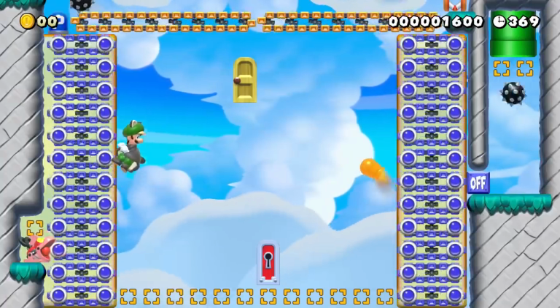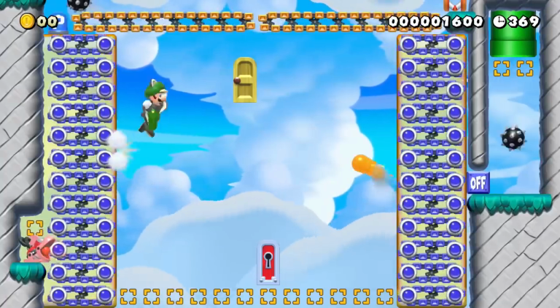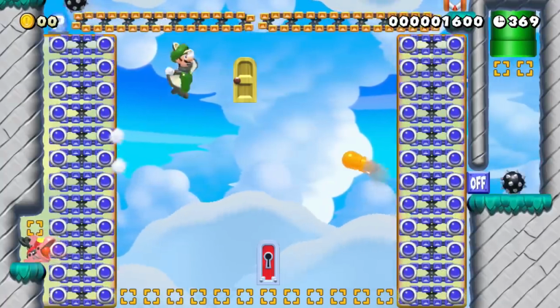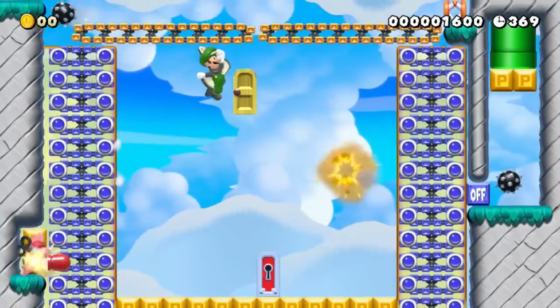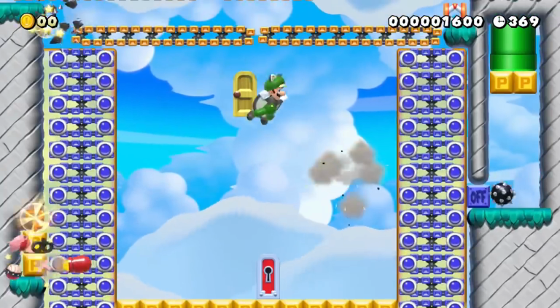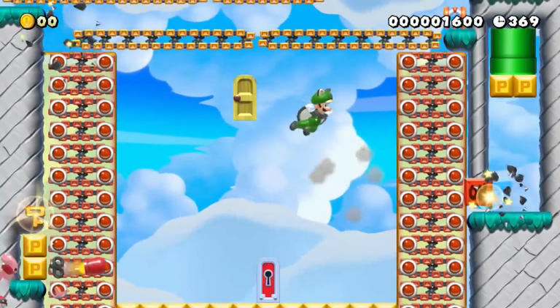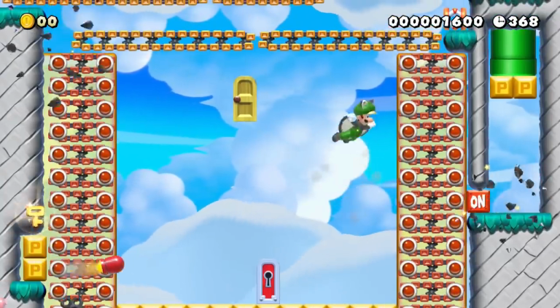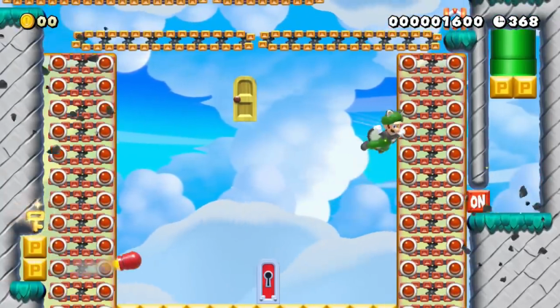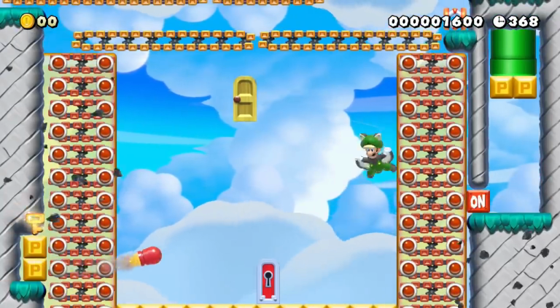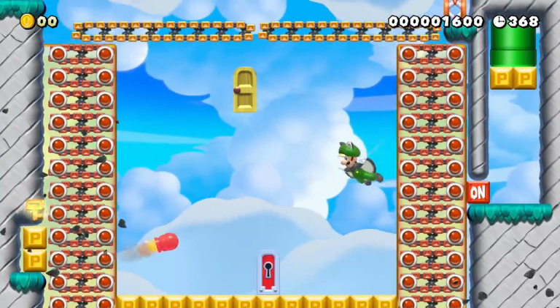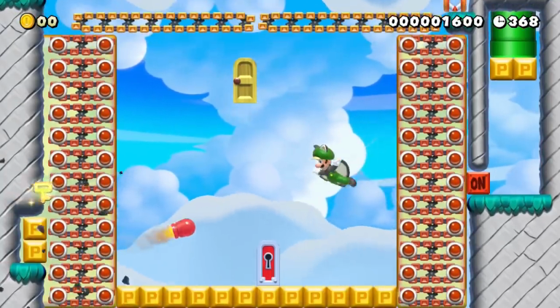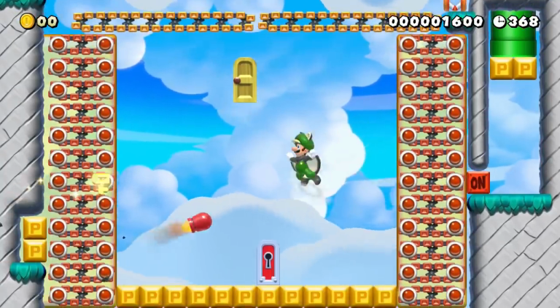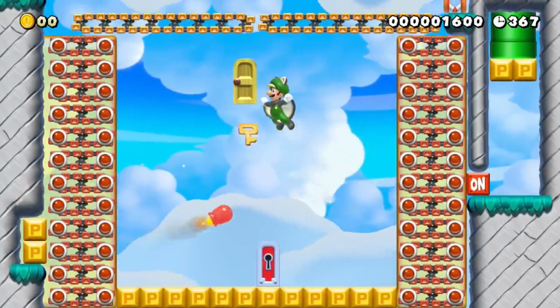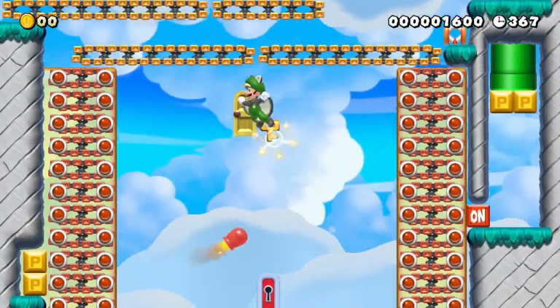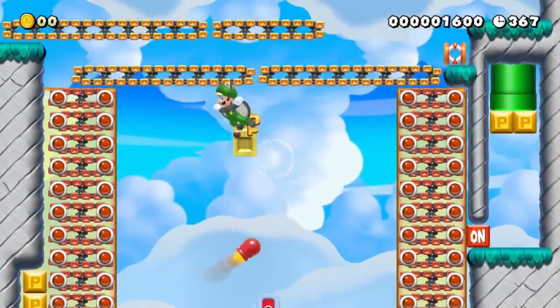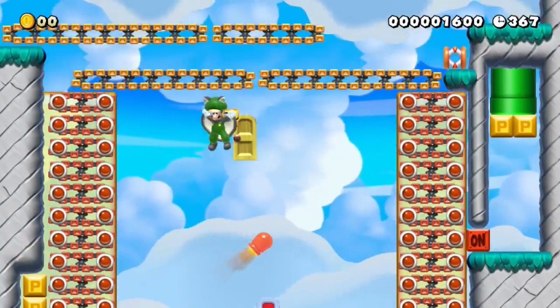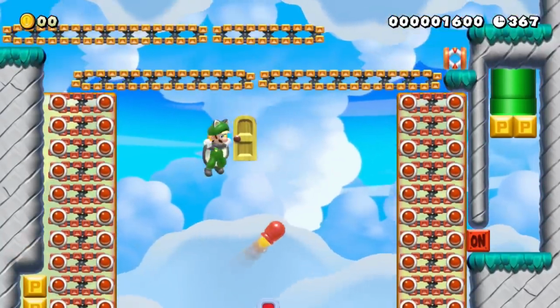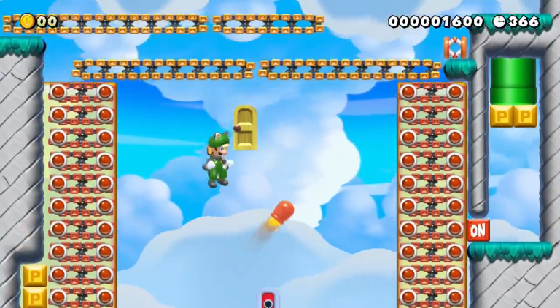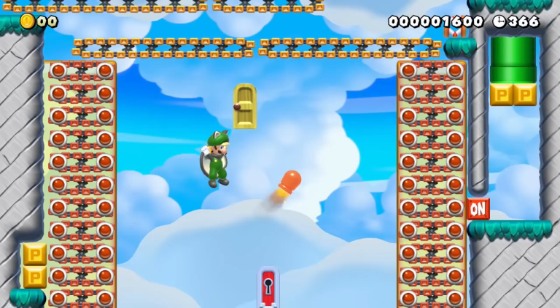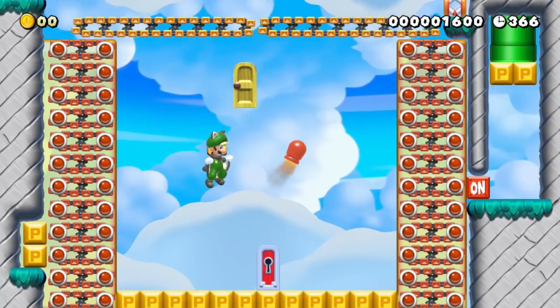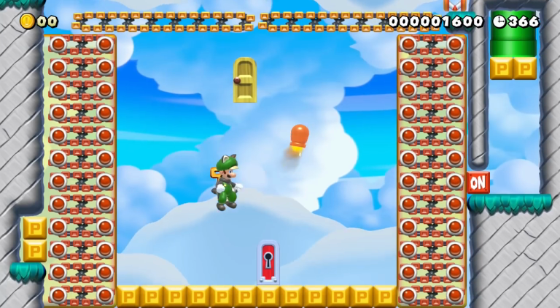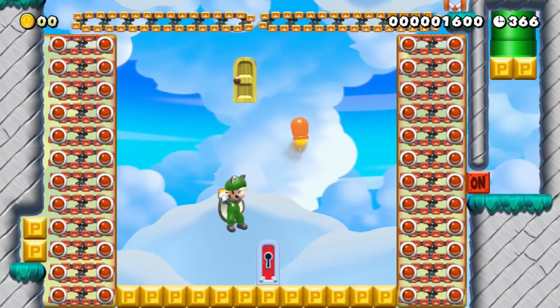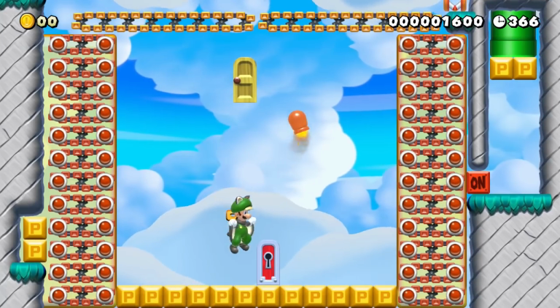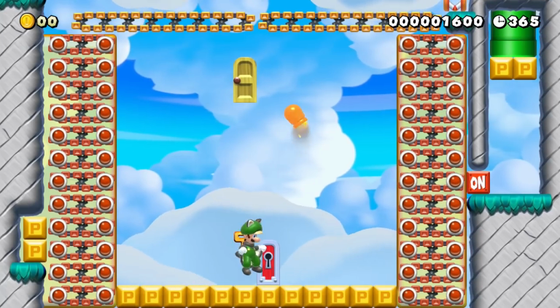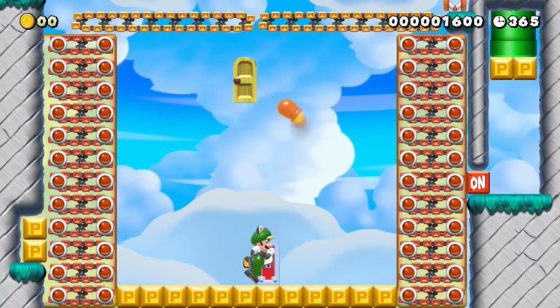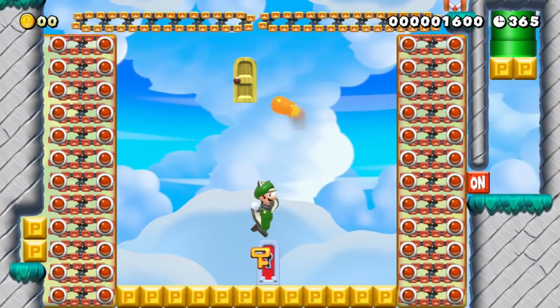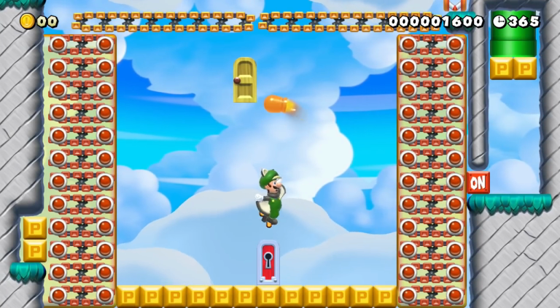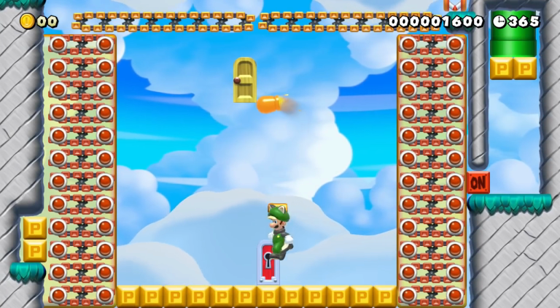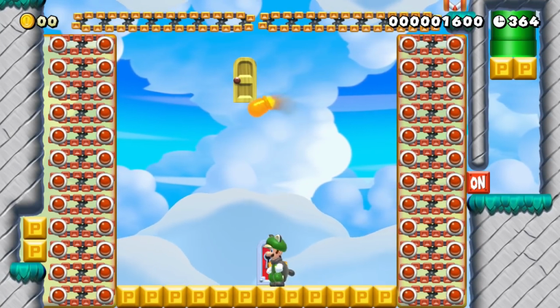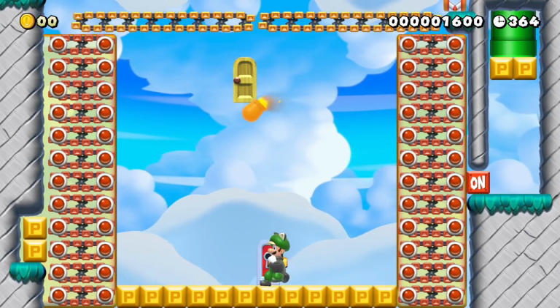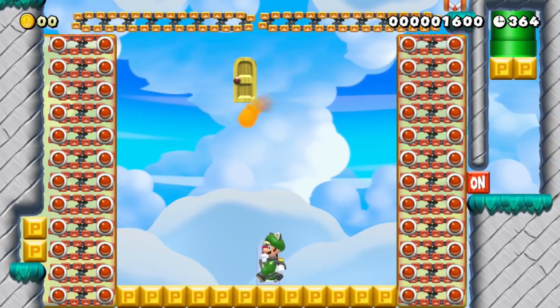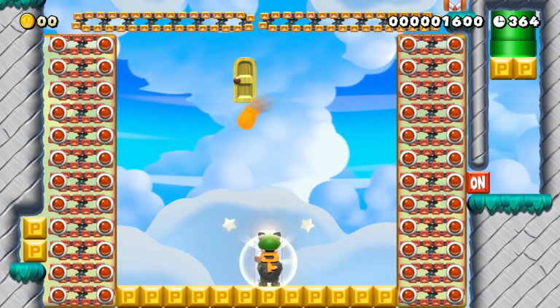If he can survive long enough, the P-switch will destroy the Mecha Koopa, grant him a key, and give him precious ground to stand on.